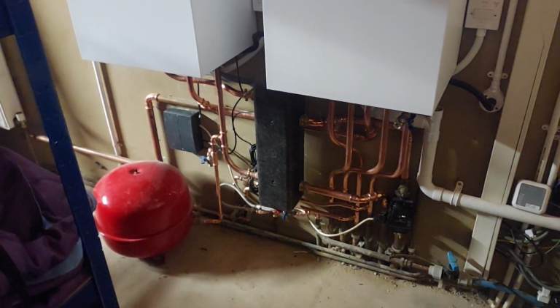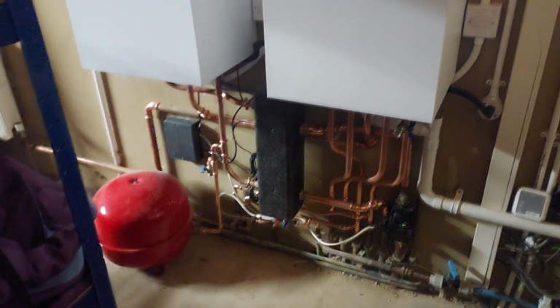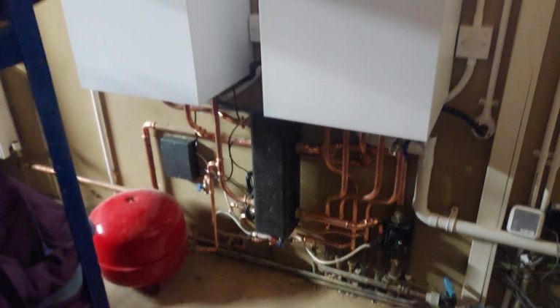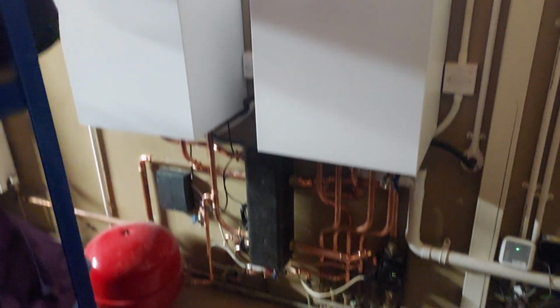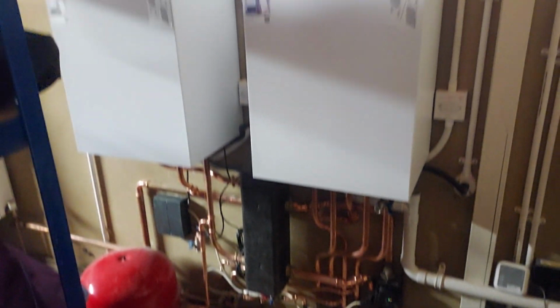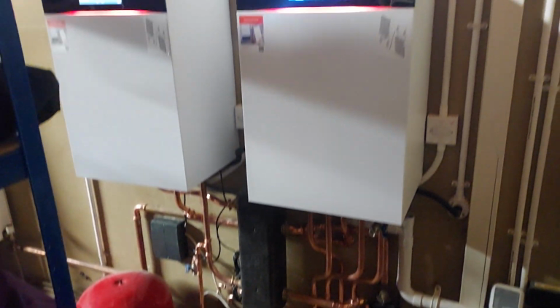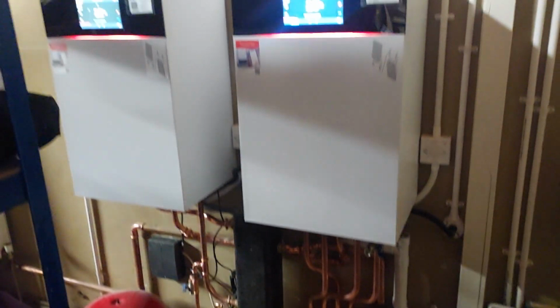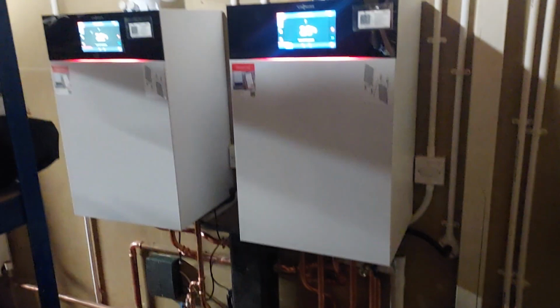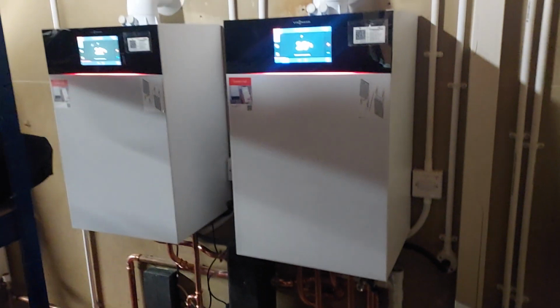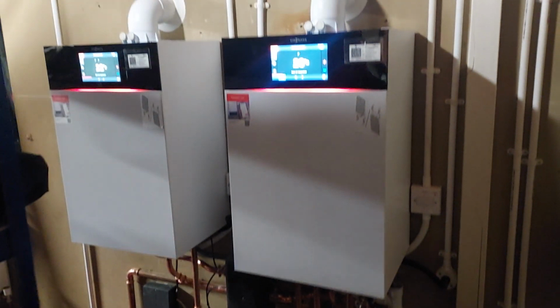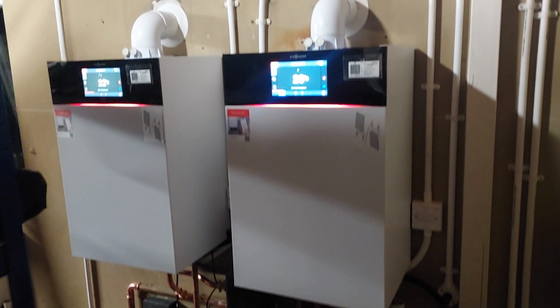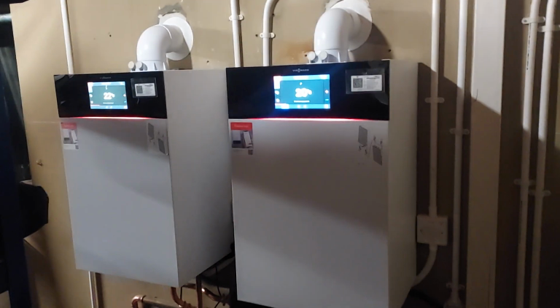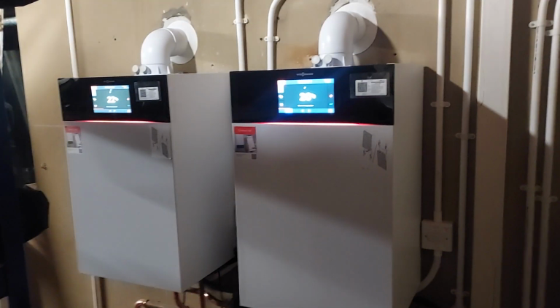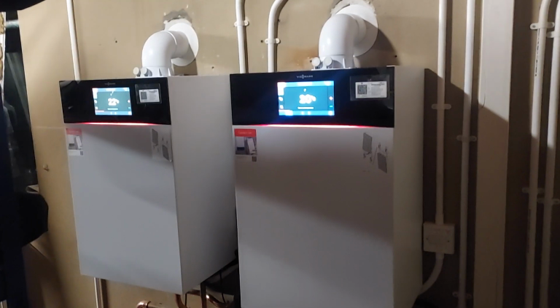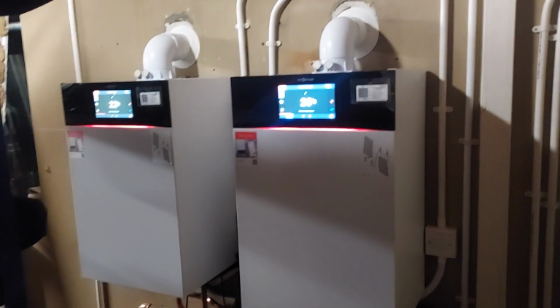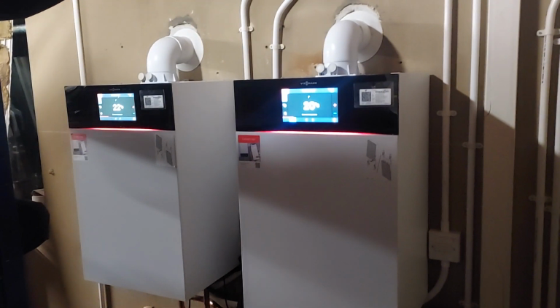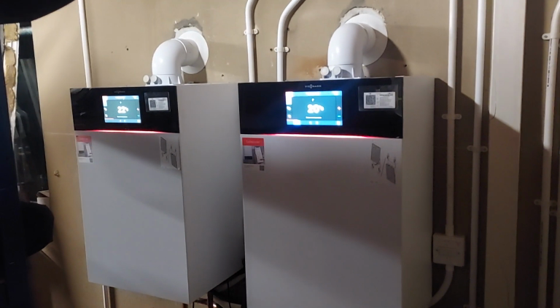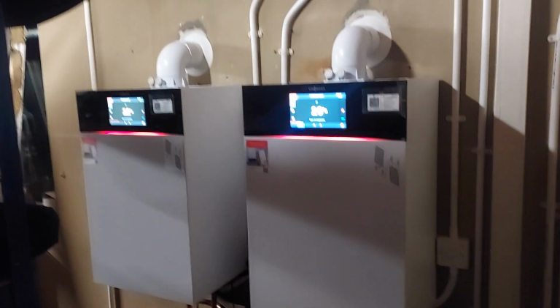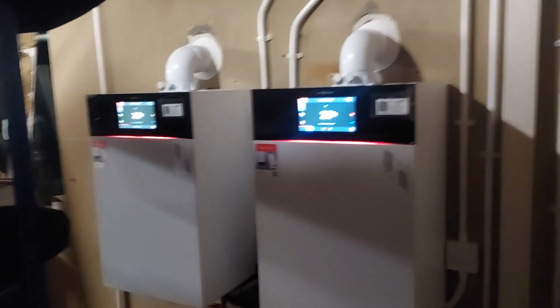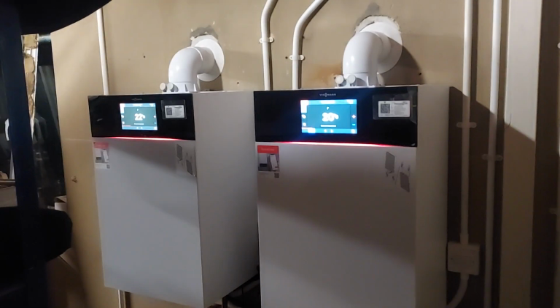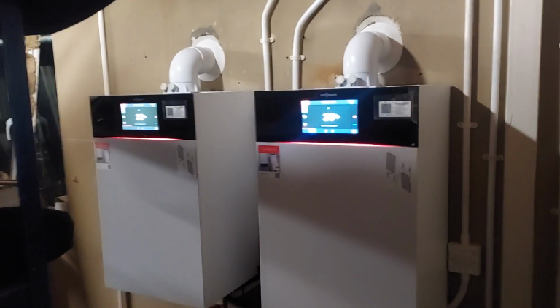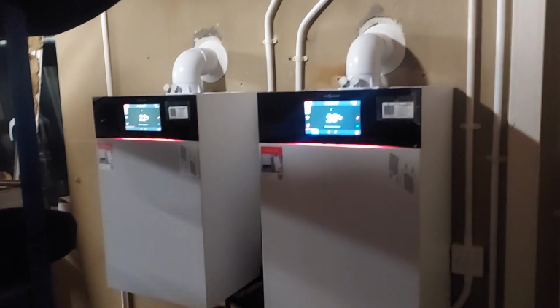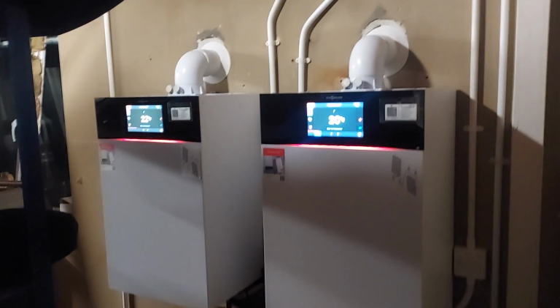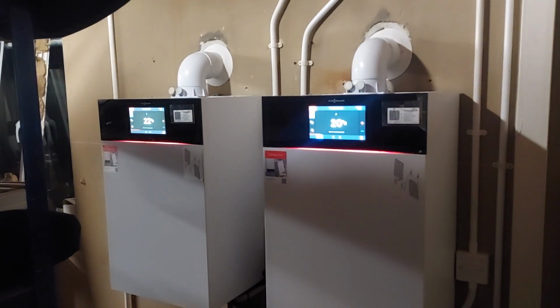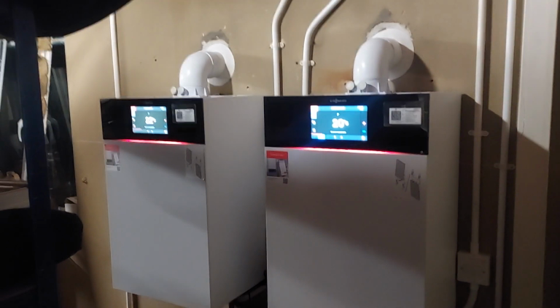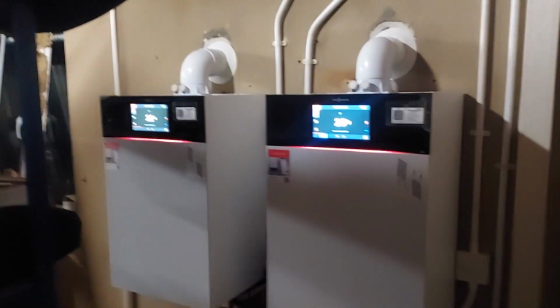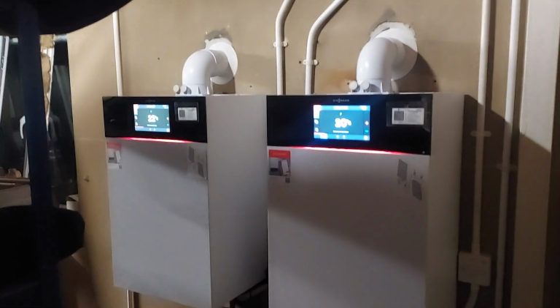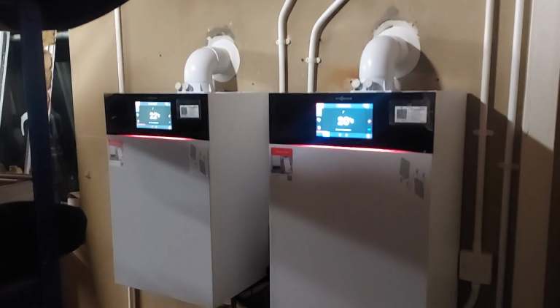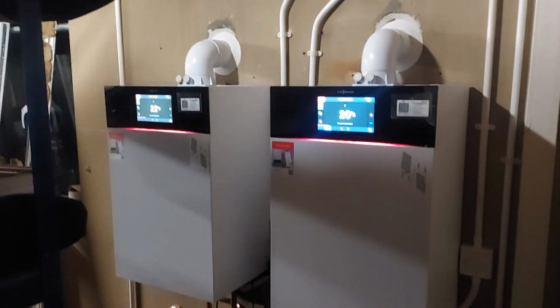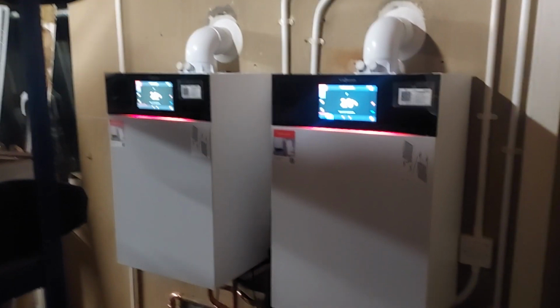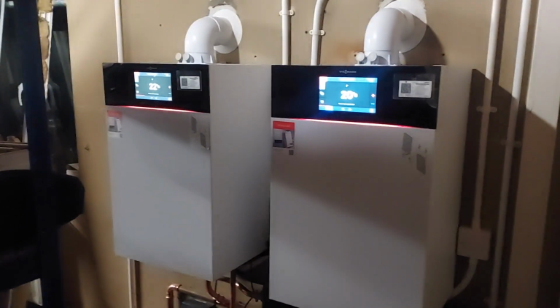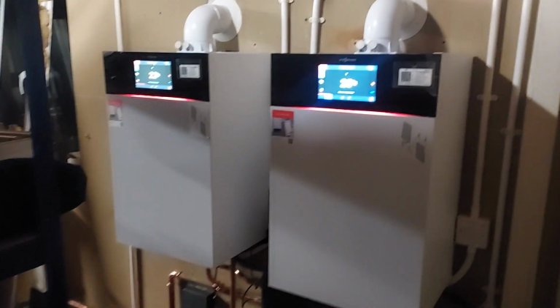Anyway, pleased with this job. Insulation is going on next week and I hope that helps.